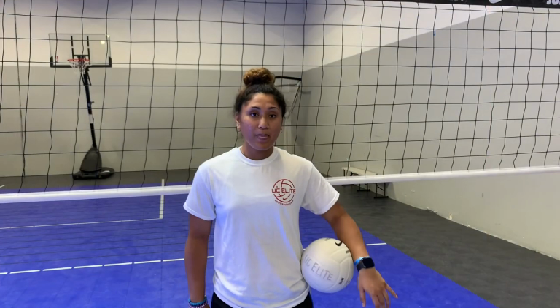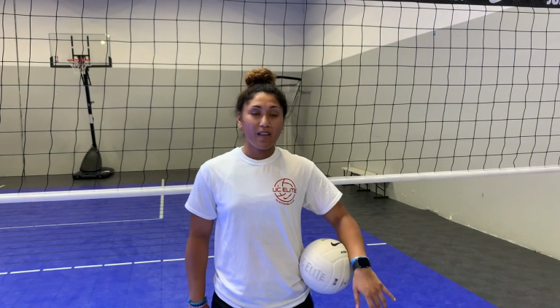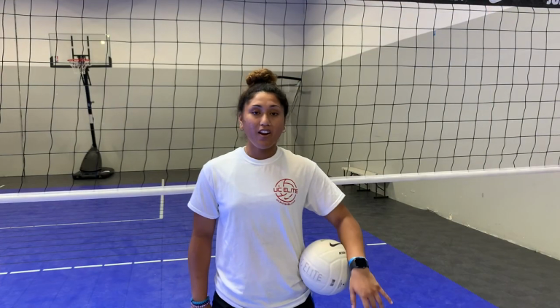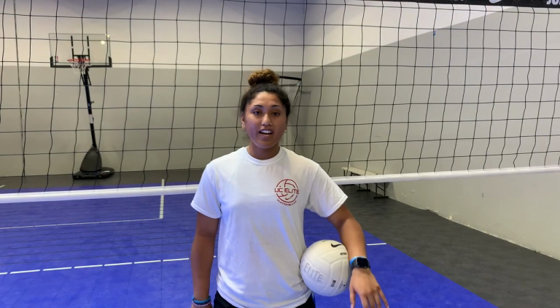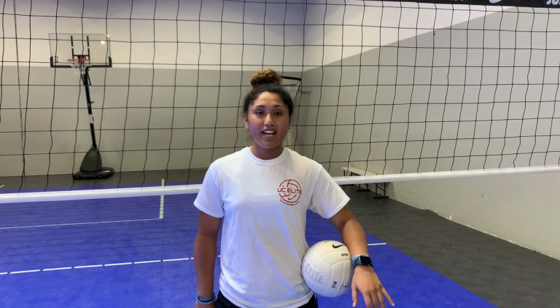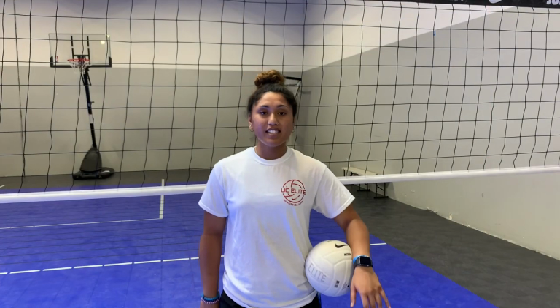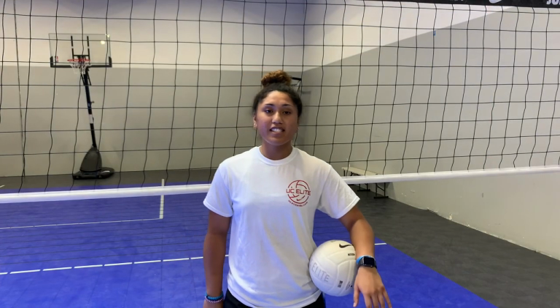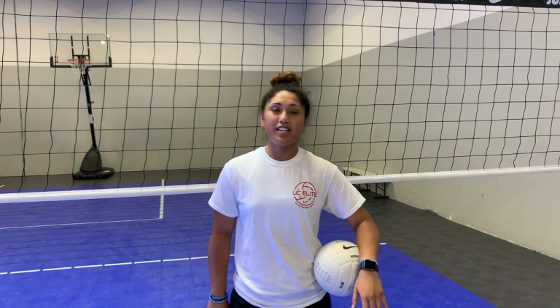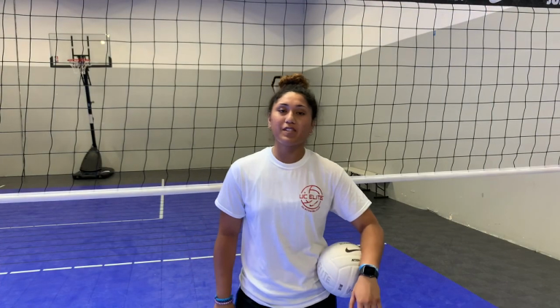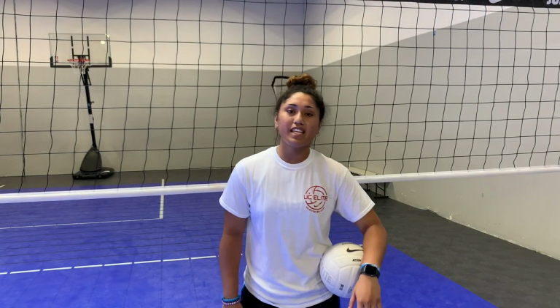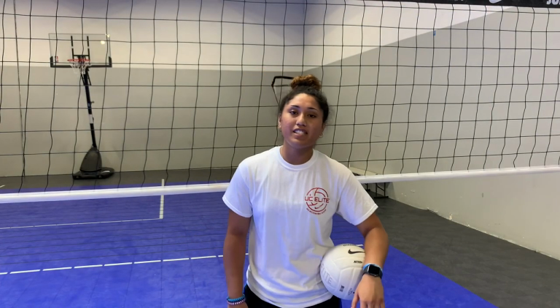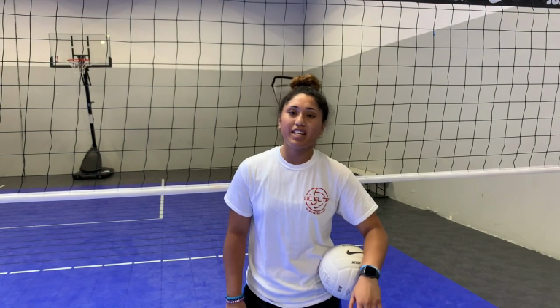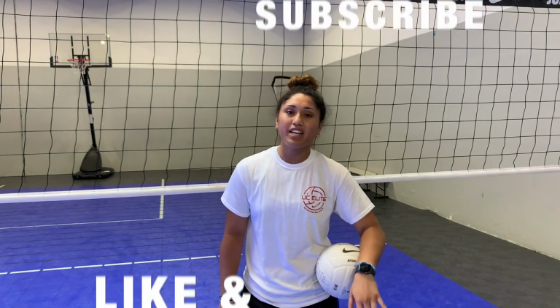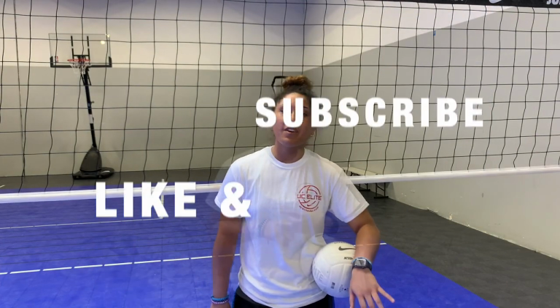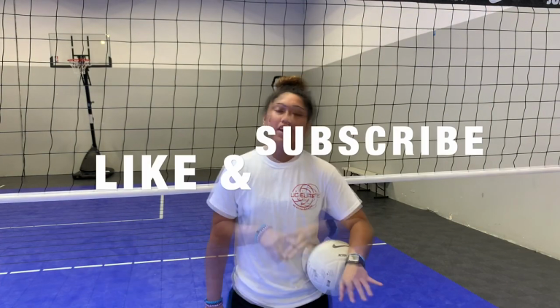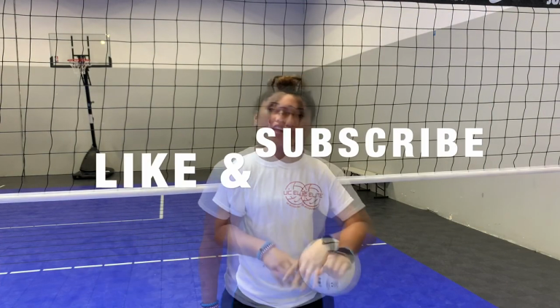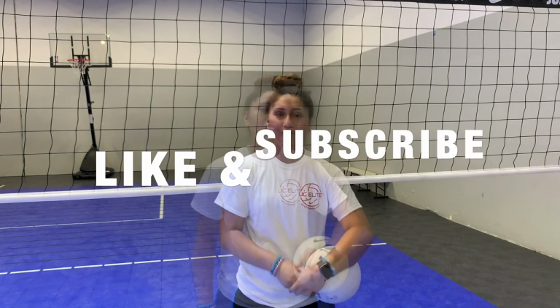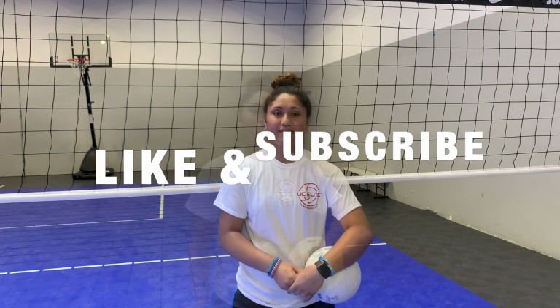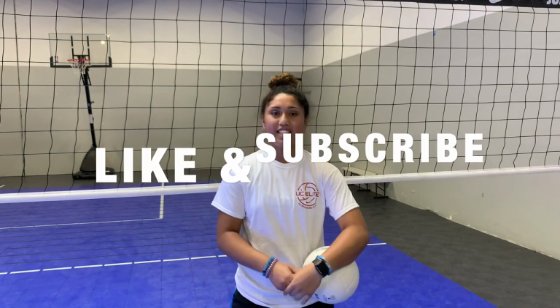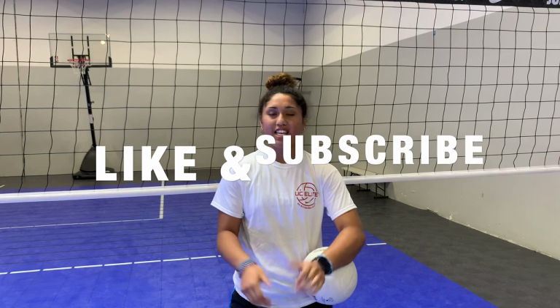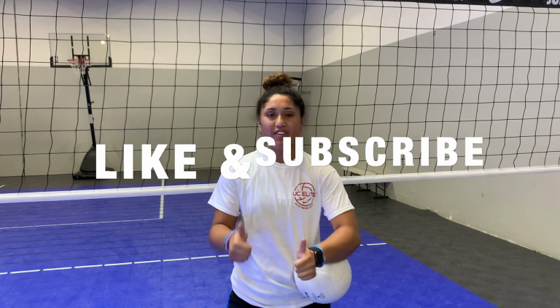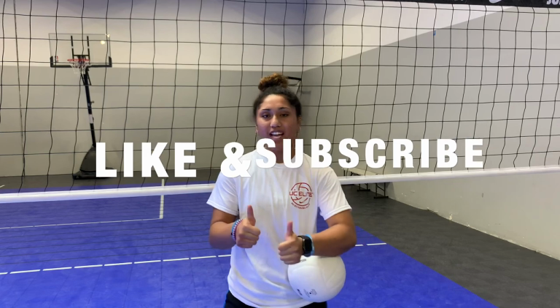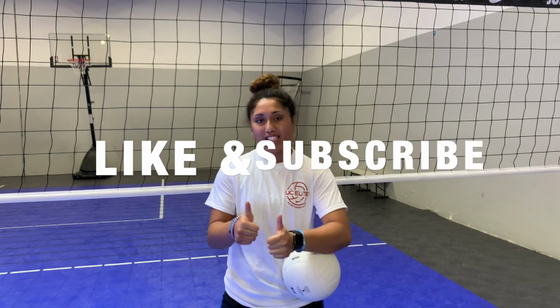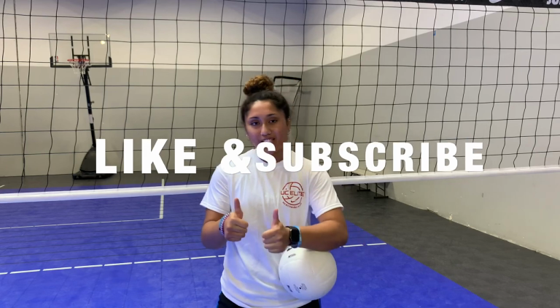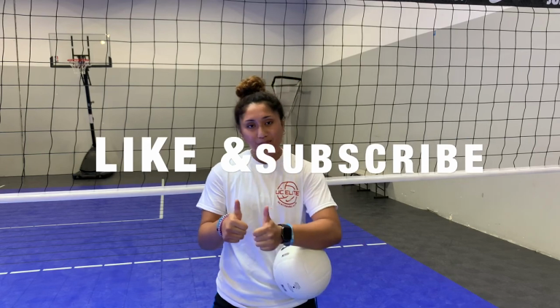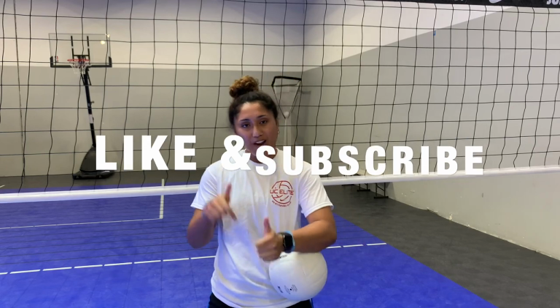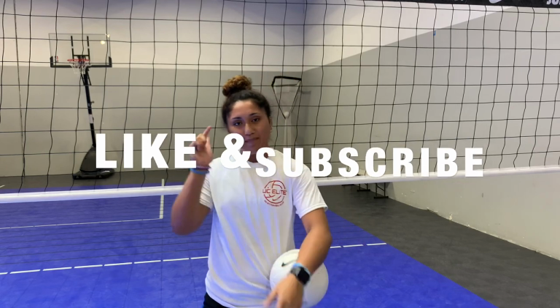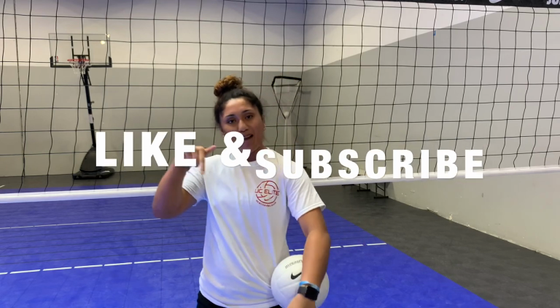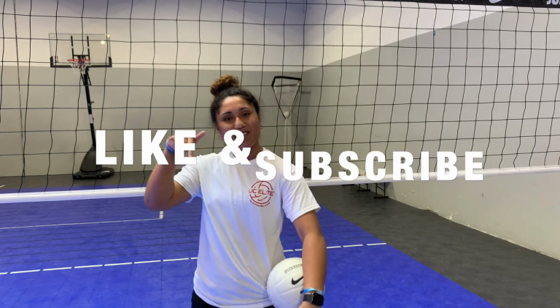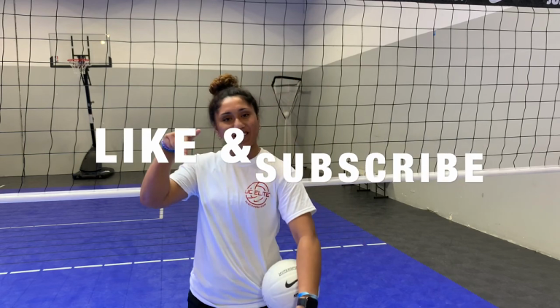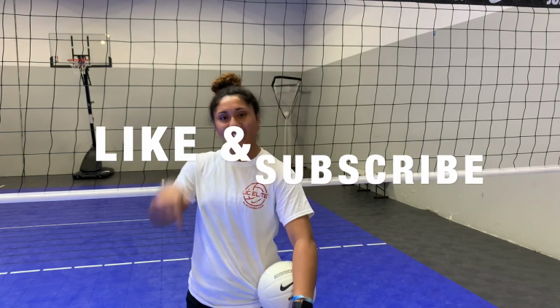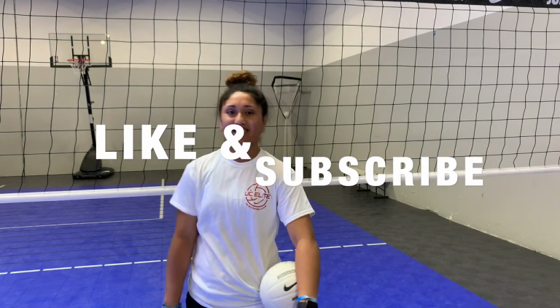All right guys, that's it for today's video. Thank you, like and subscribe down below.